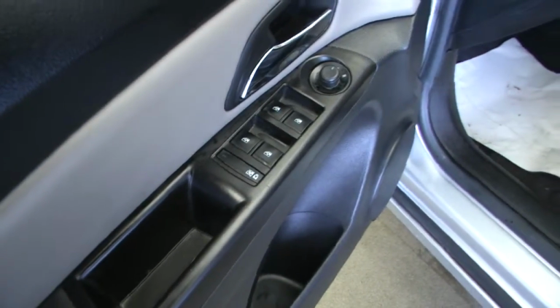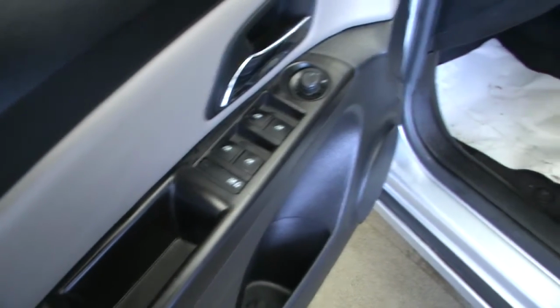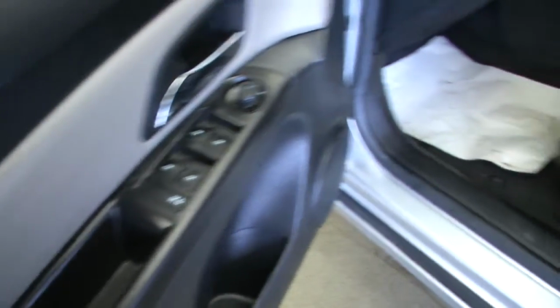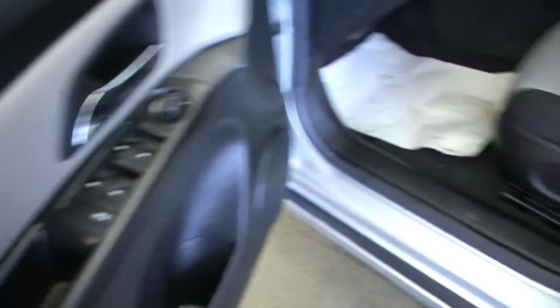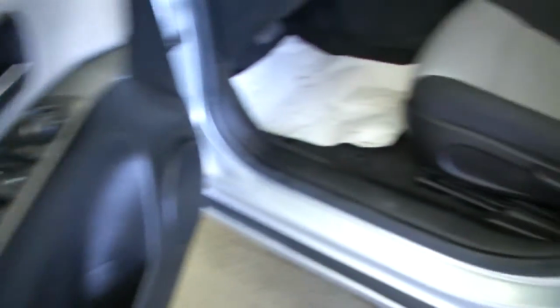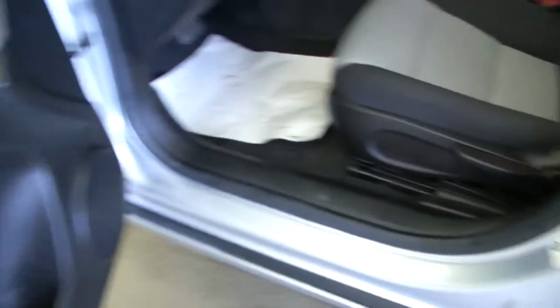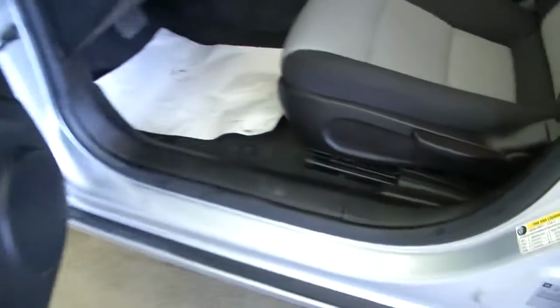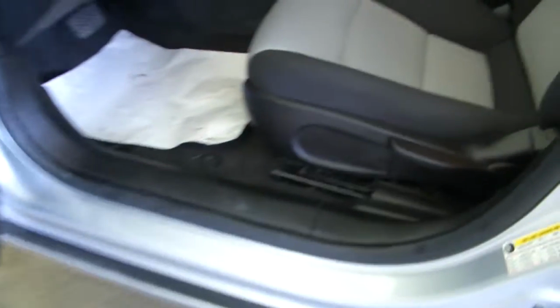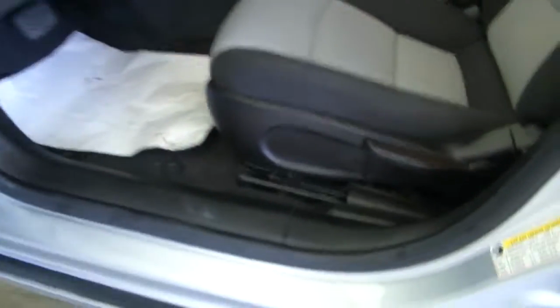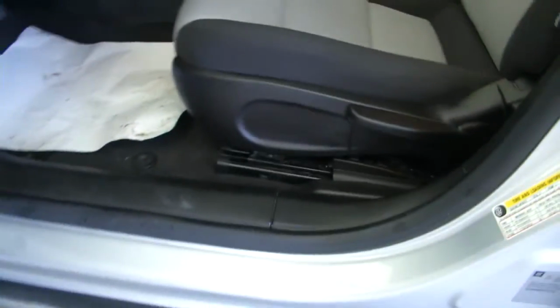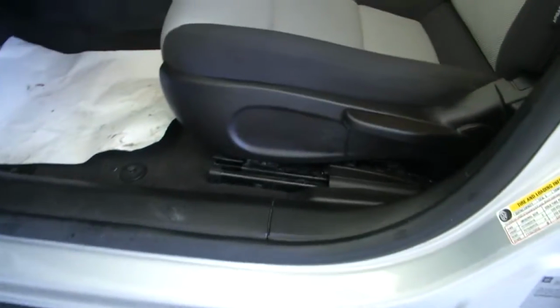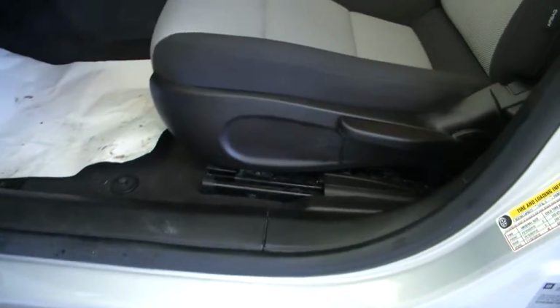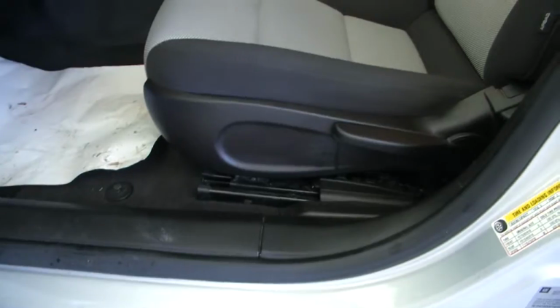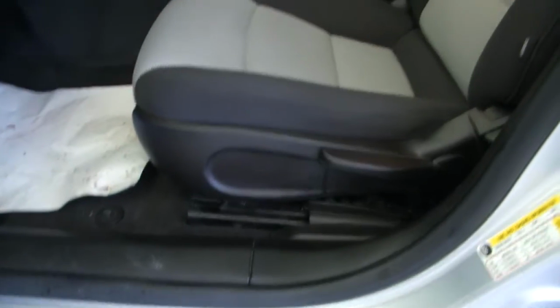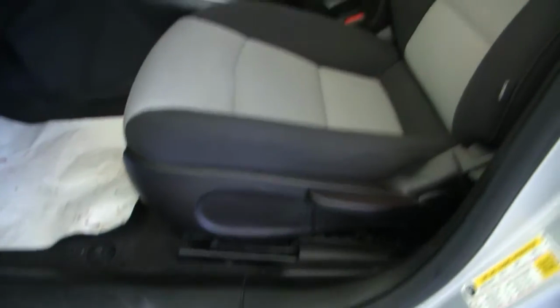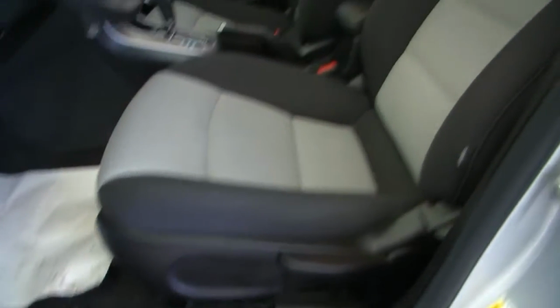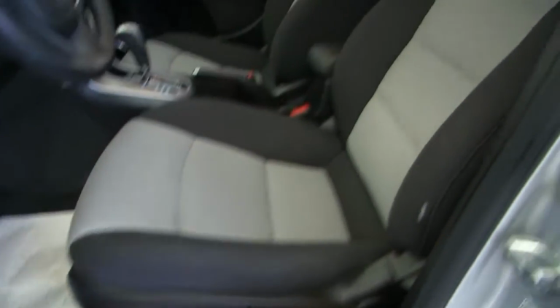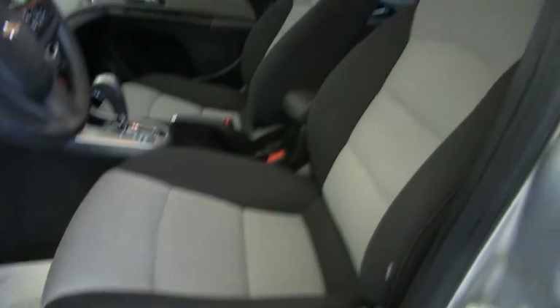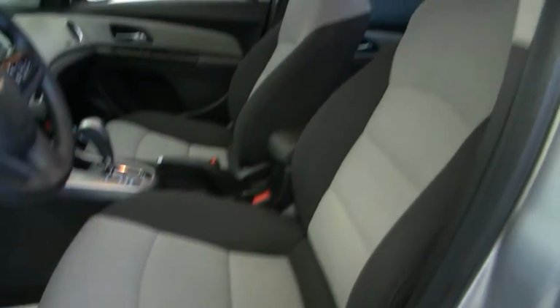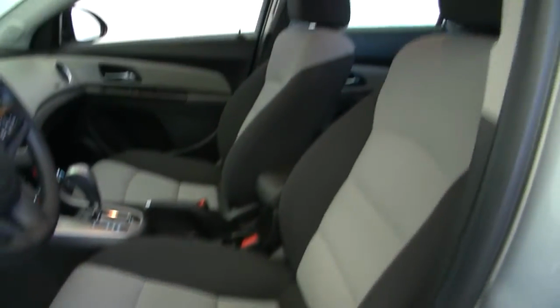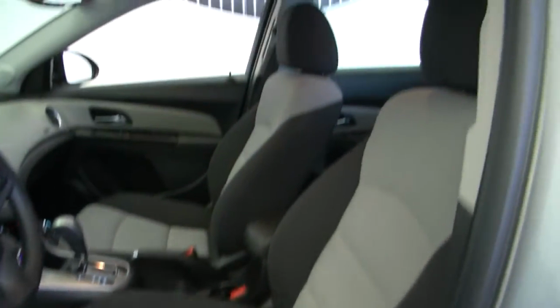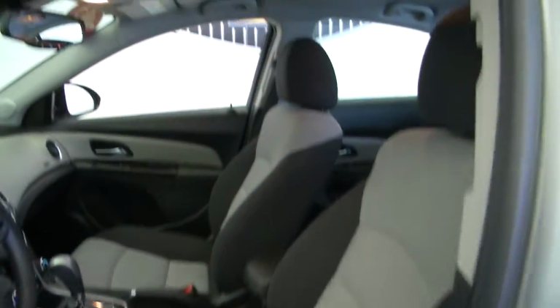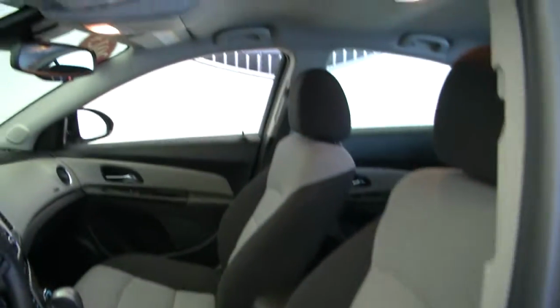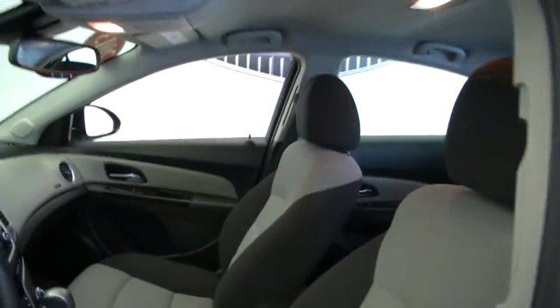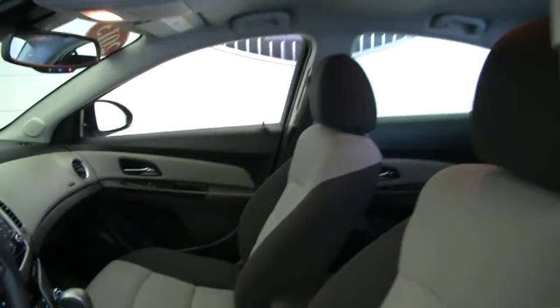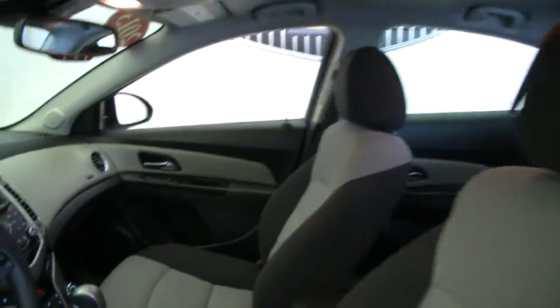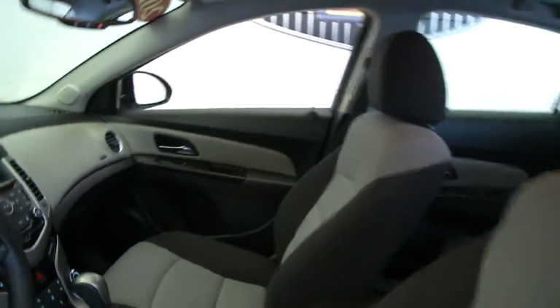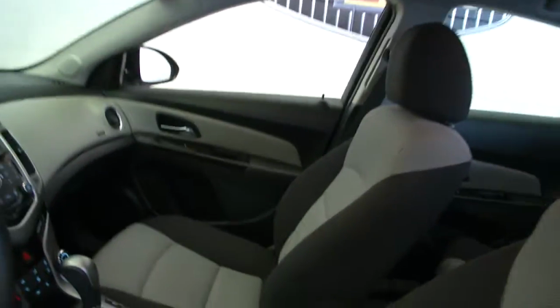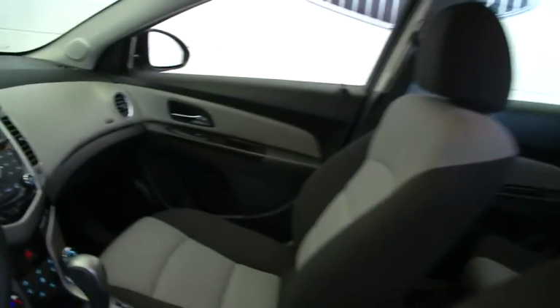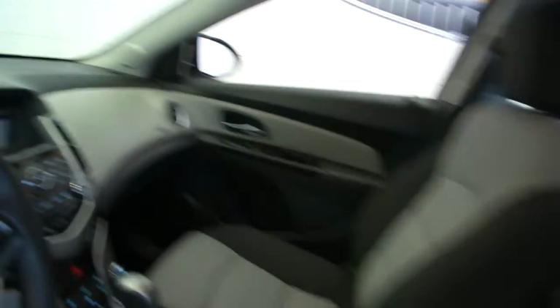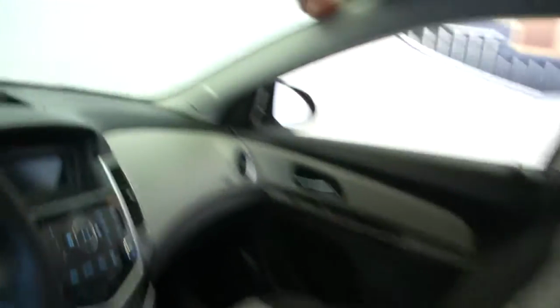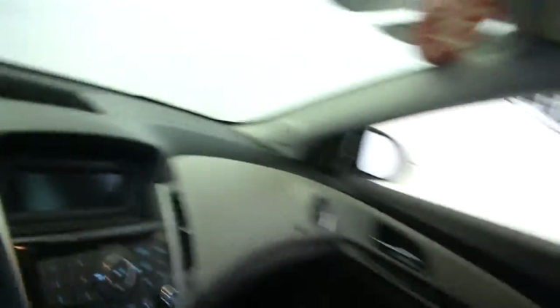Take a look at the seats — they're going to be manual seats with cloth interior, but the condition of the fabric looks really good.